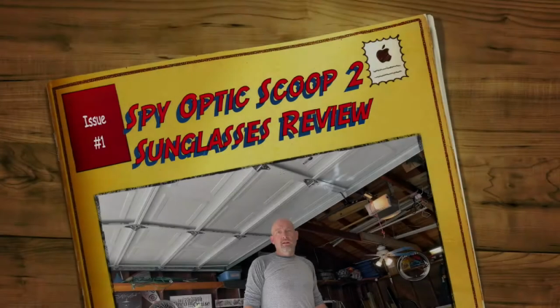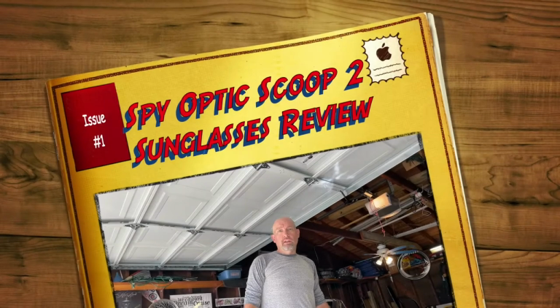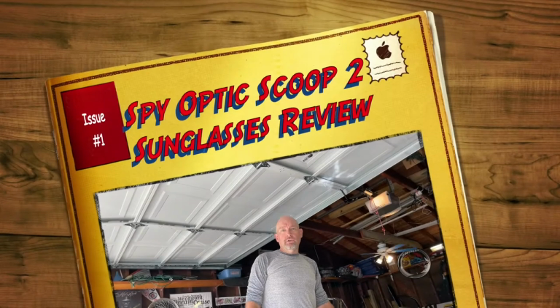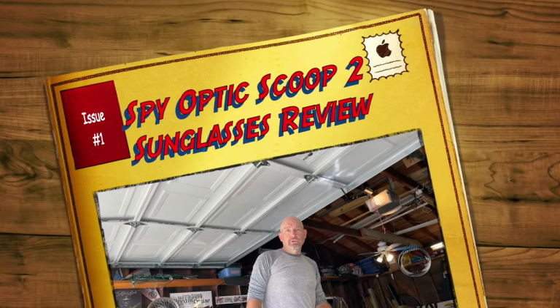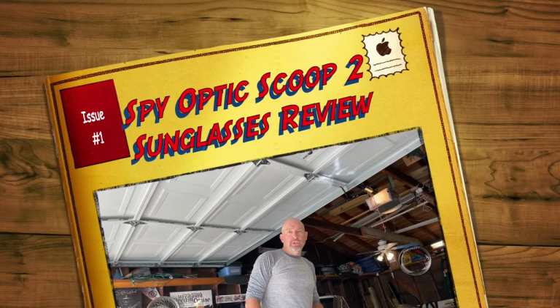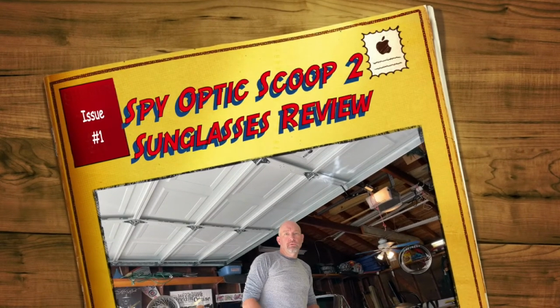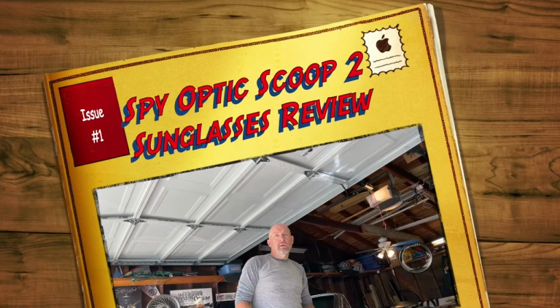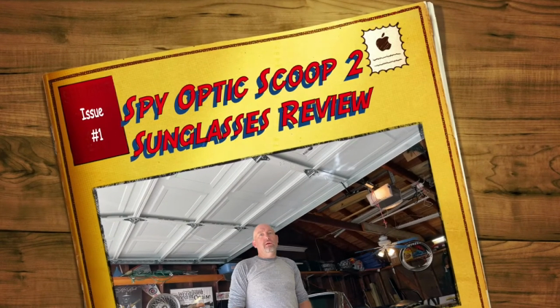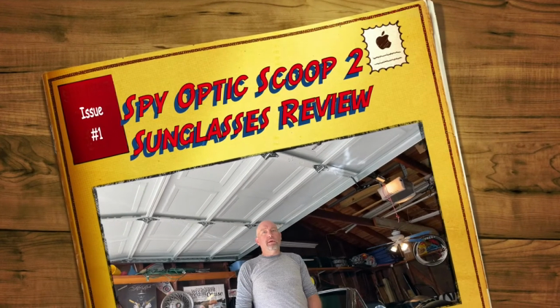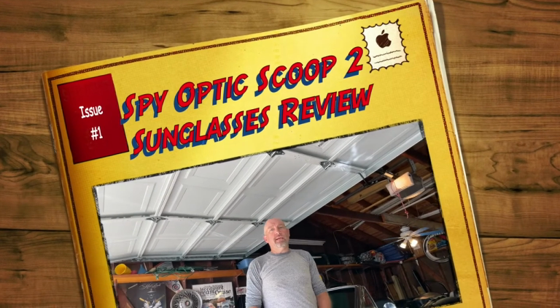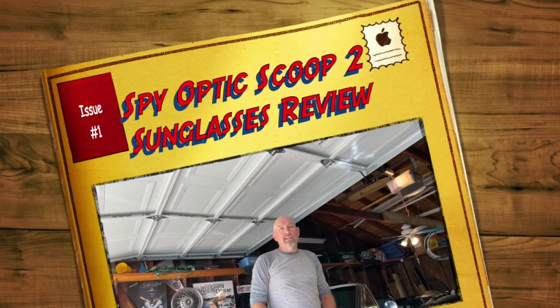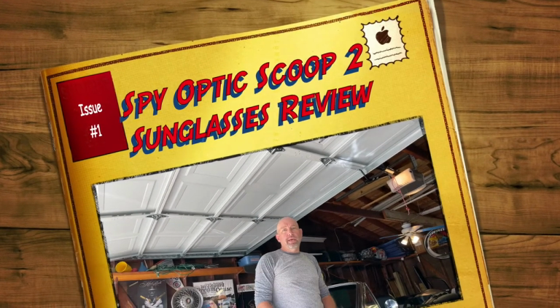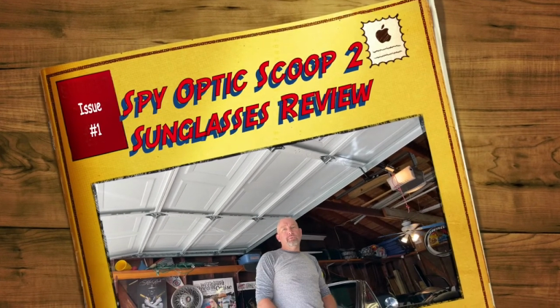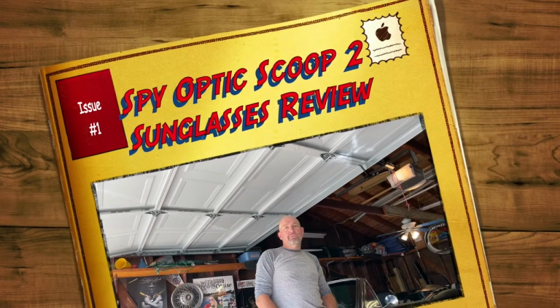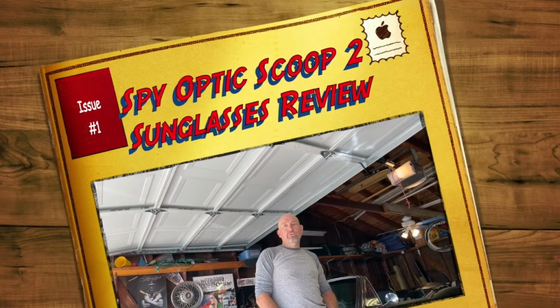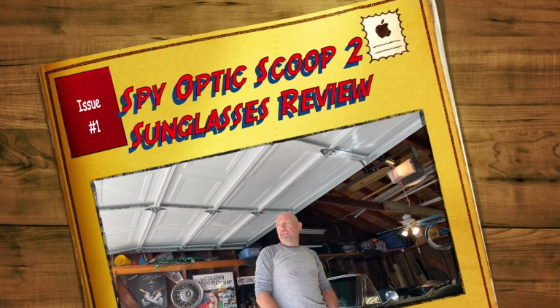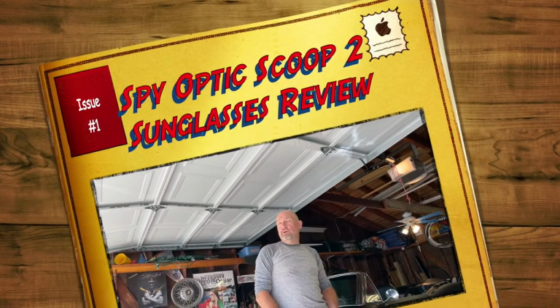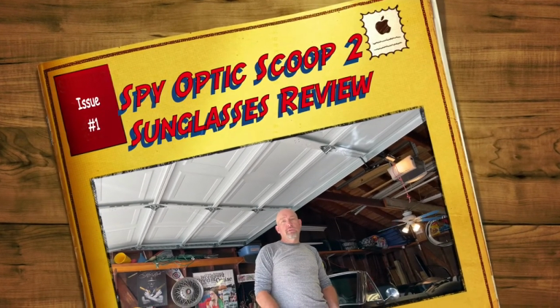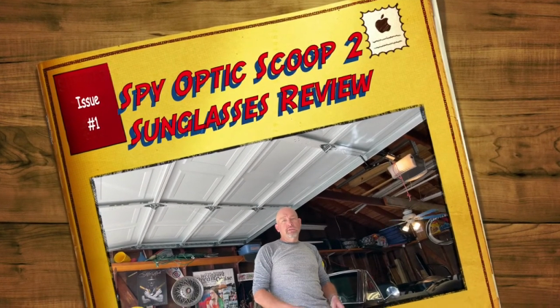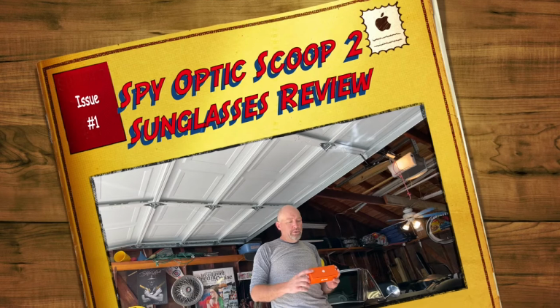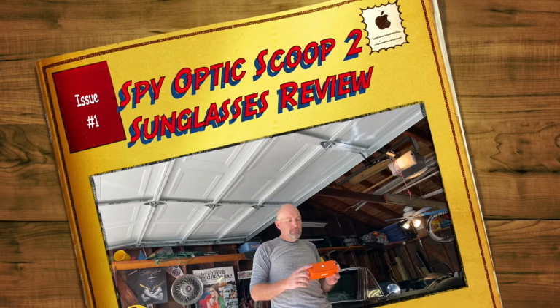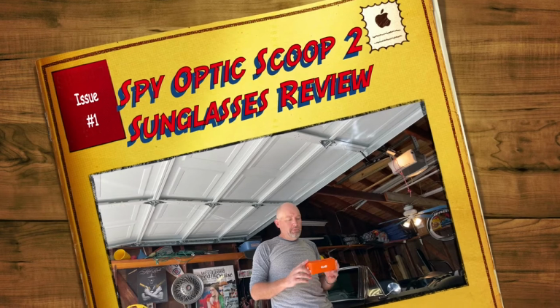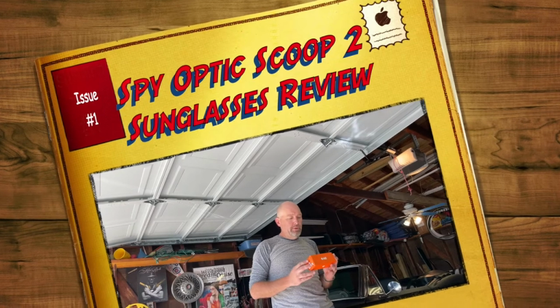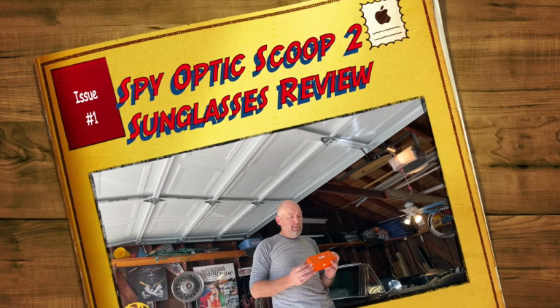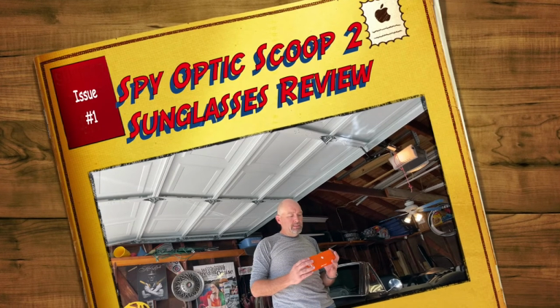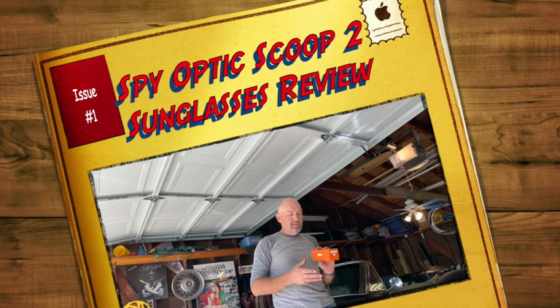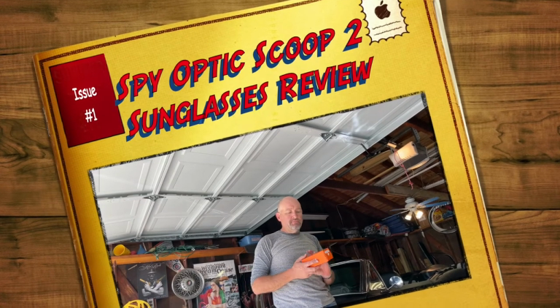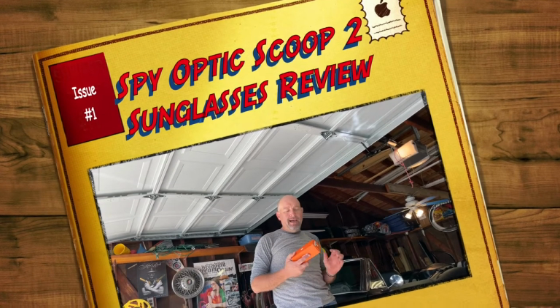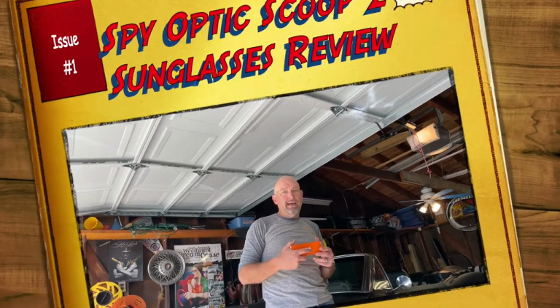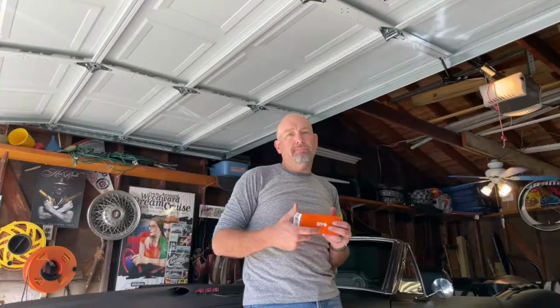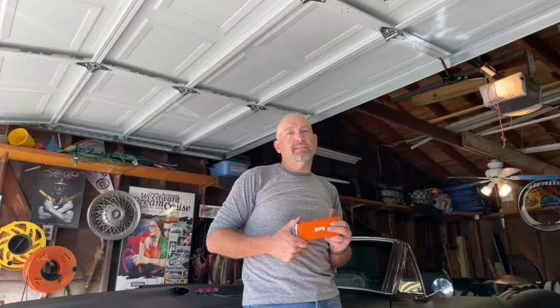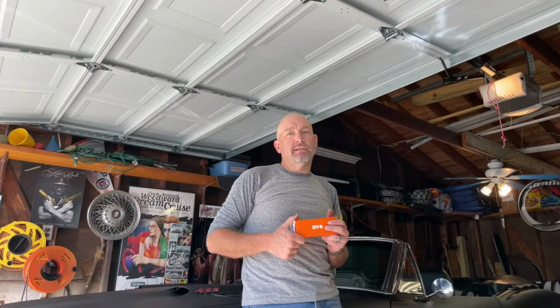Hello YouTube! Alright, today we got a review video. We're going to be reviewing some Spy Optics sunglasses.